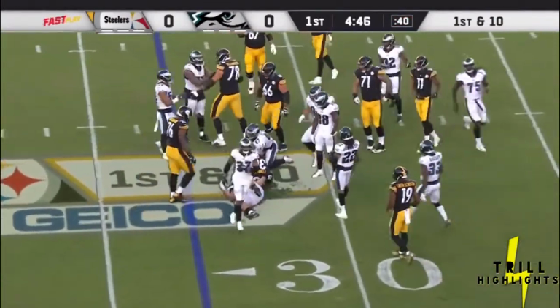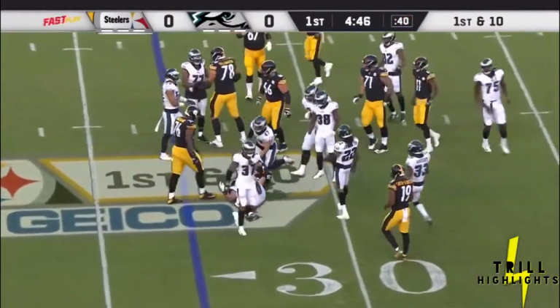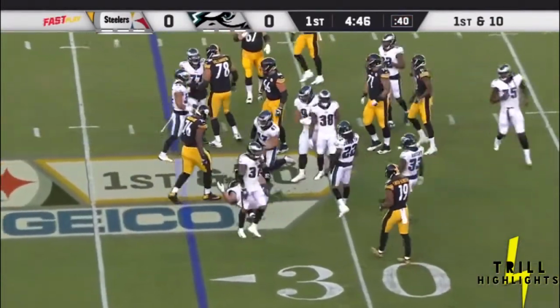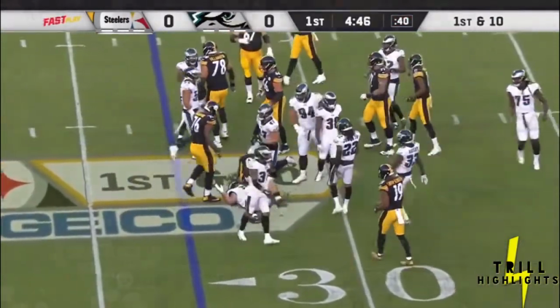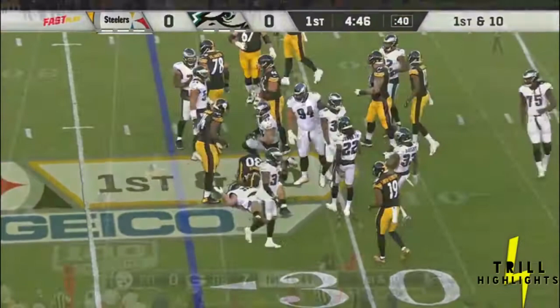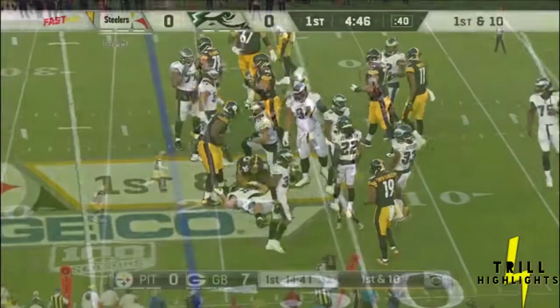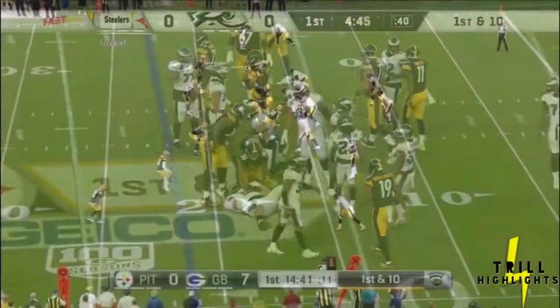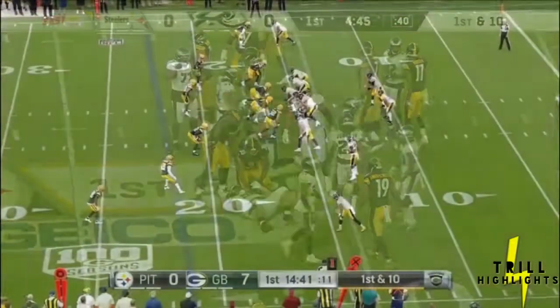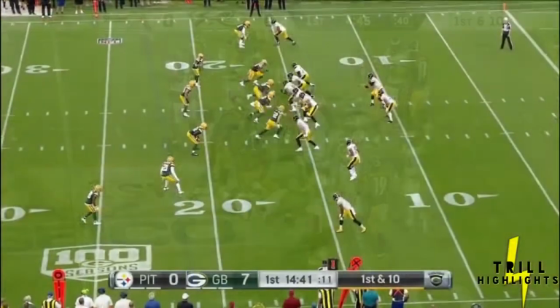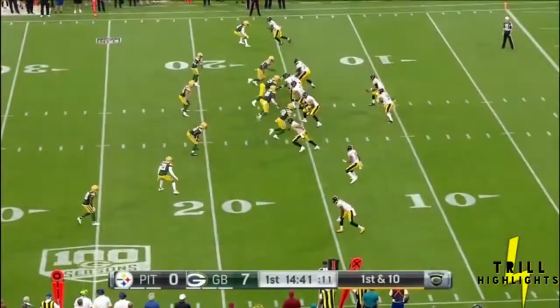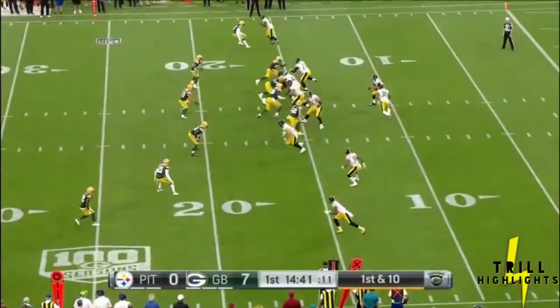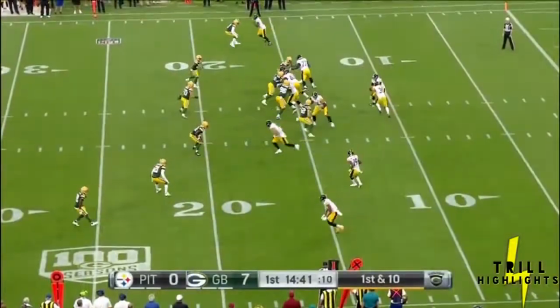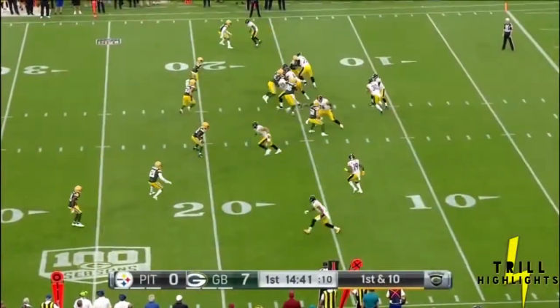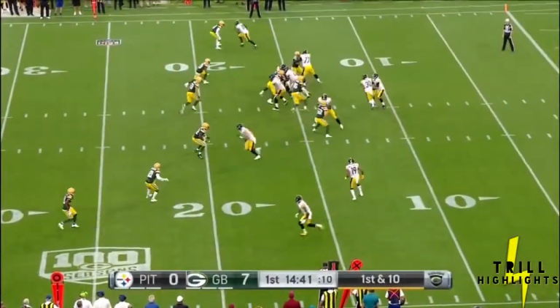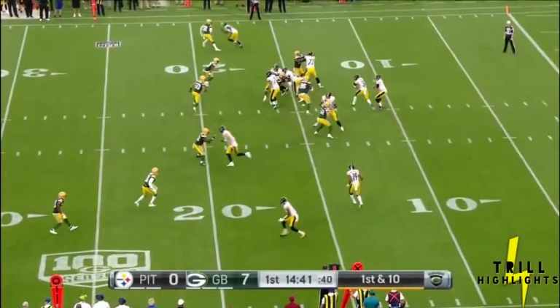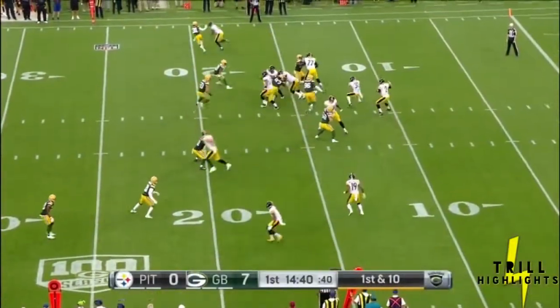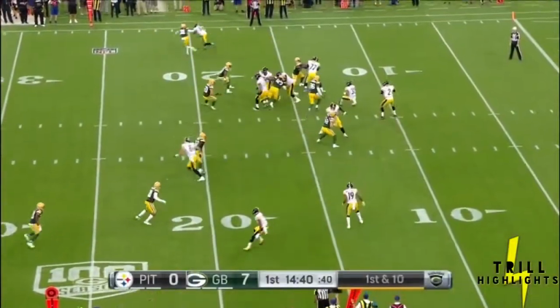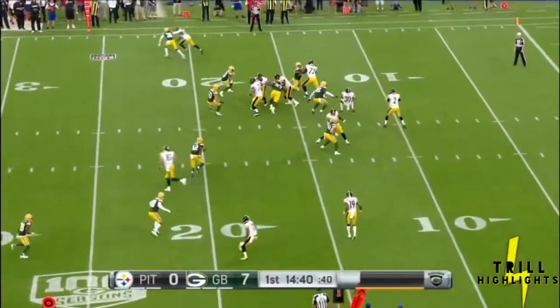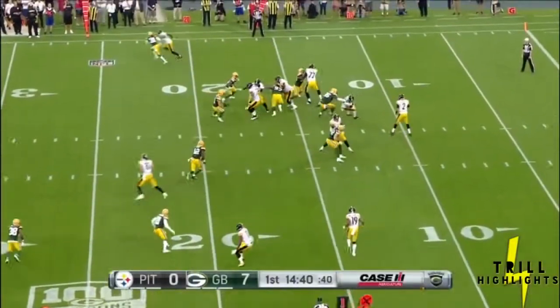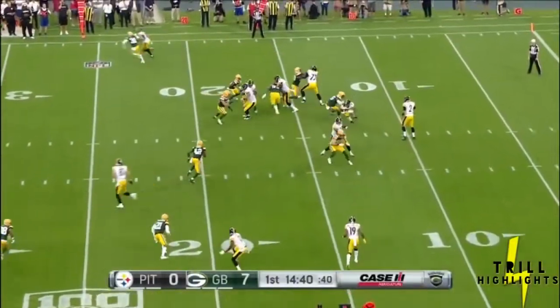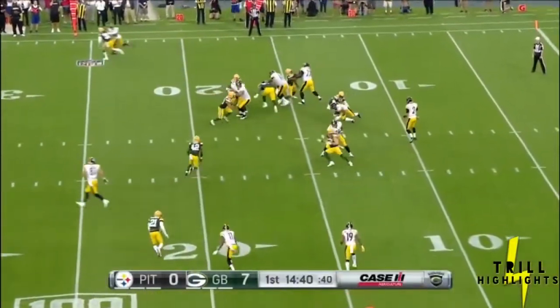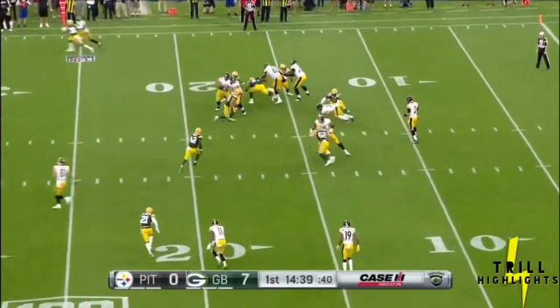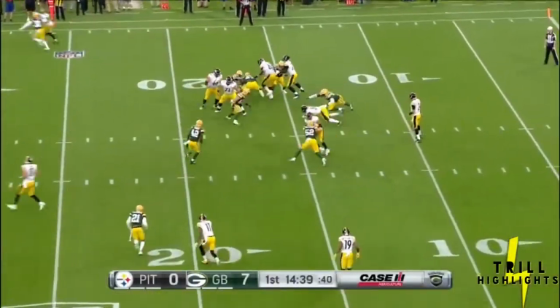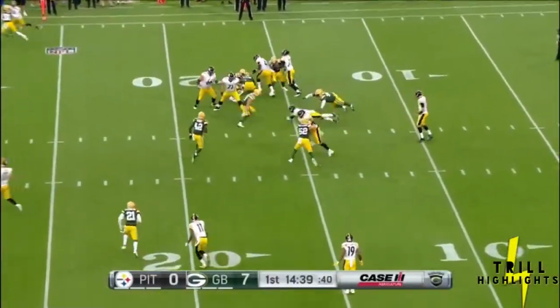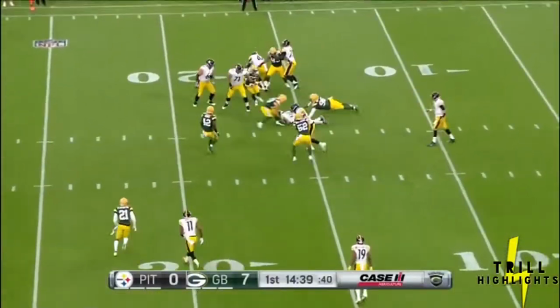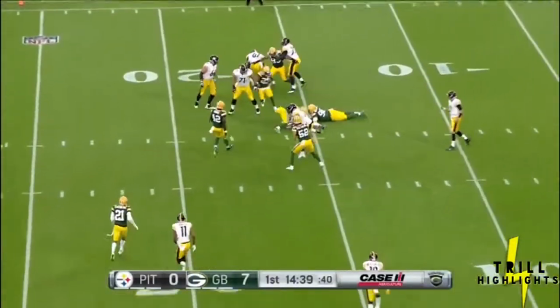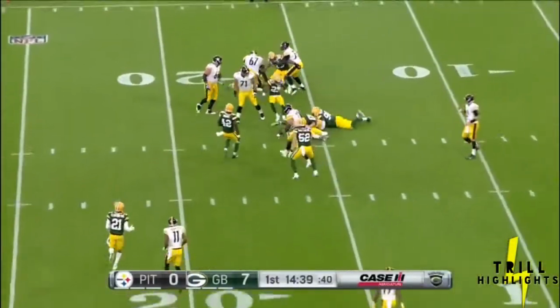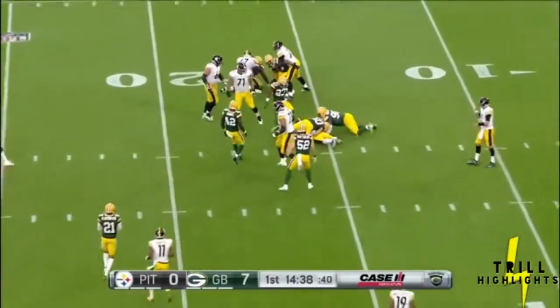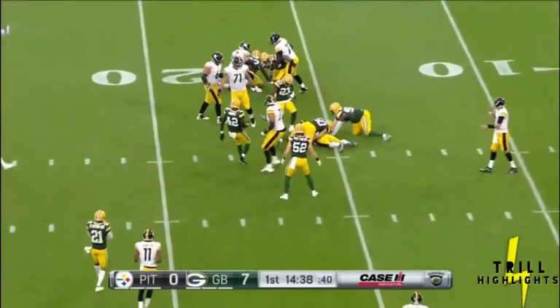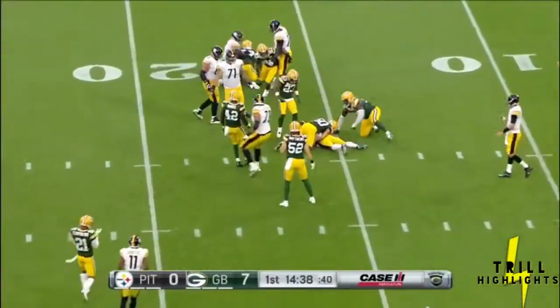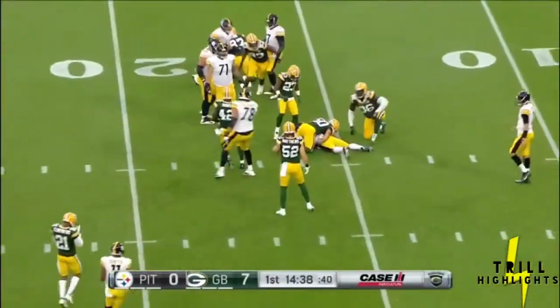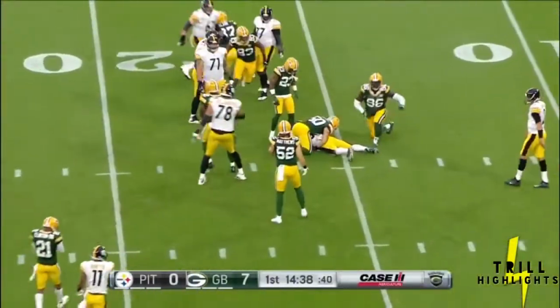Jordan Hicks back is up. Mason Rudolph the quarterback, and the handoff here goes to James Conner.